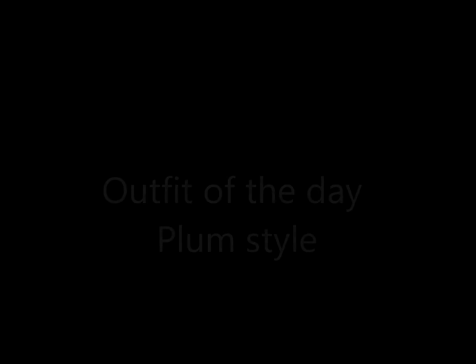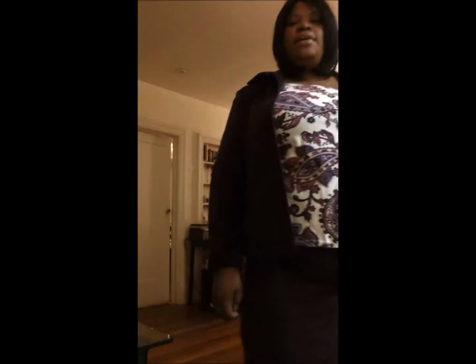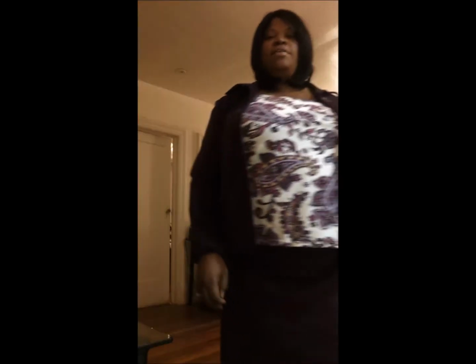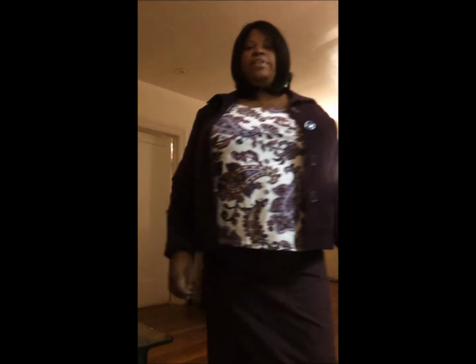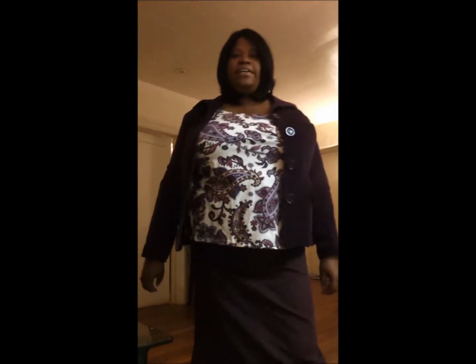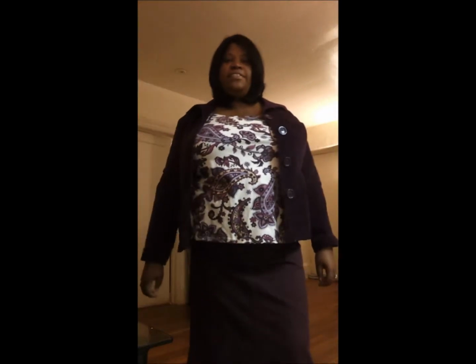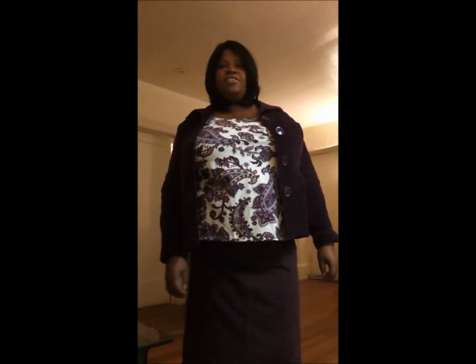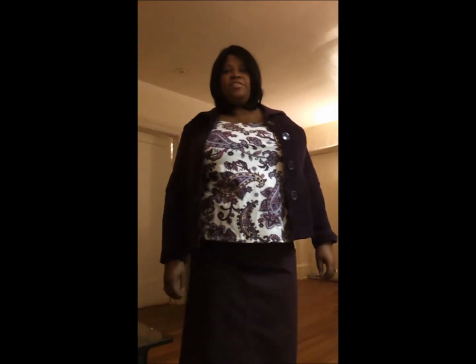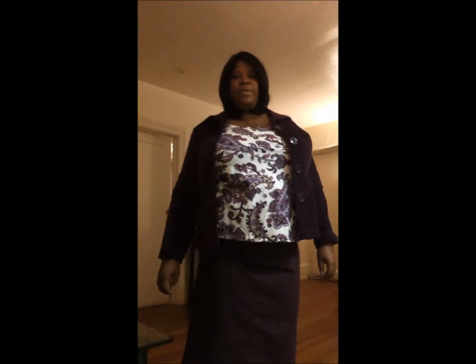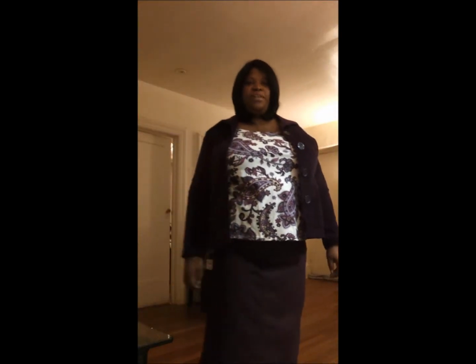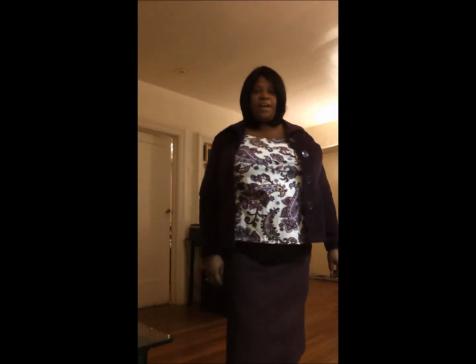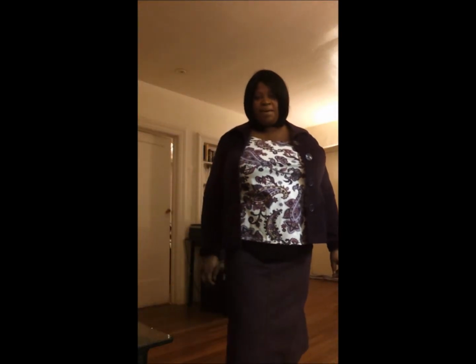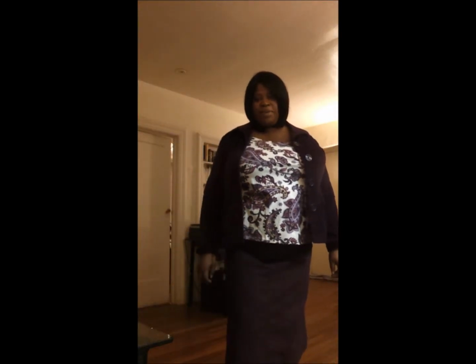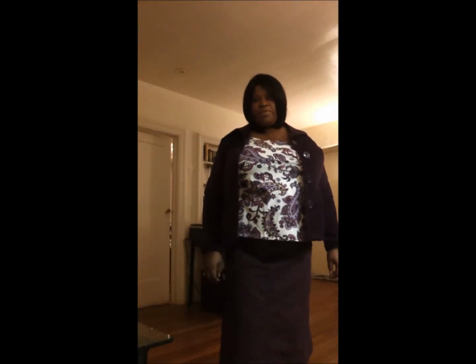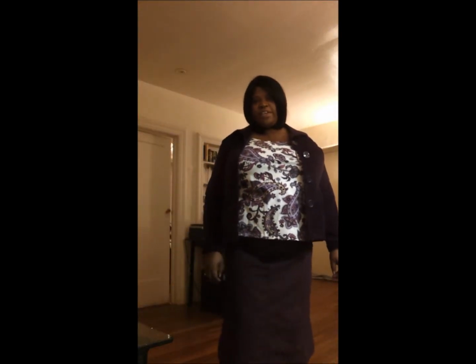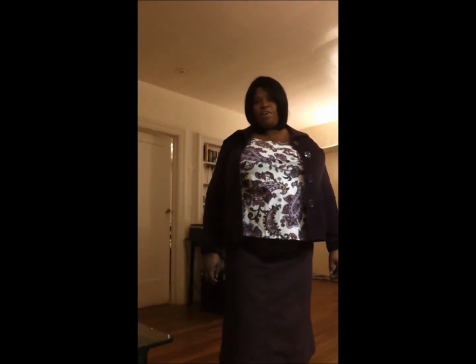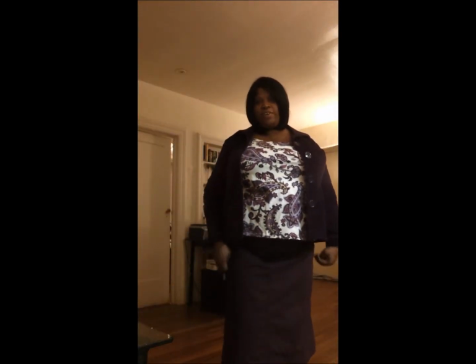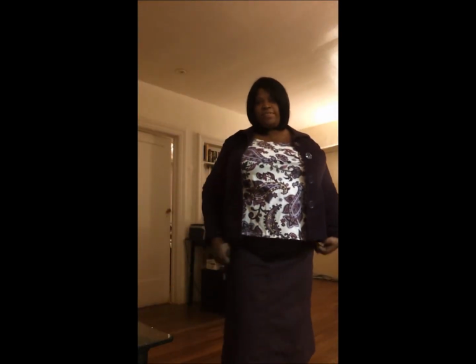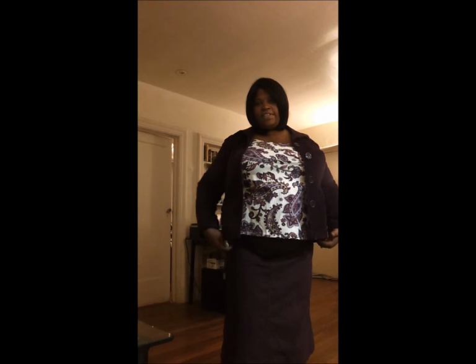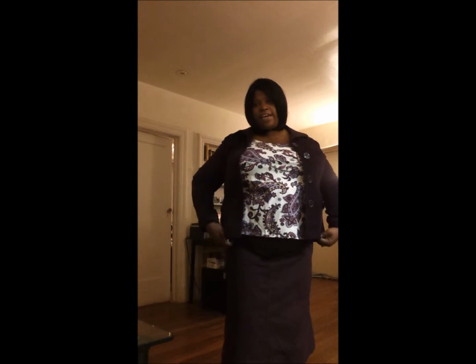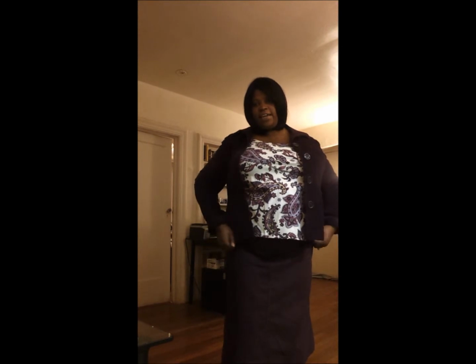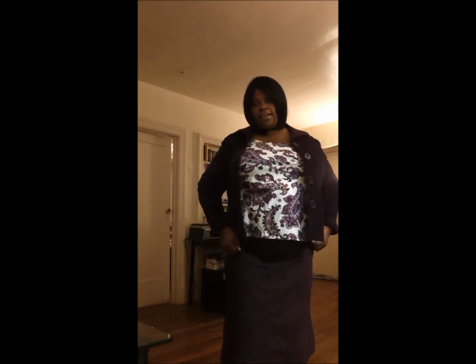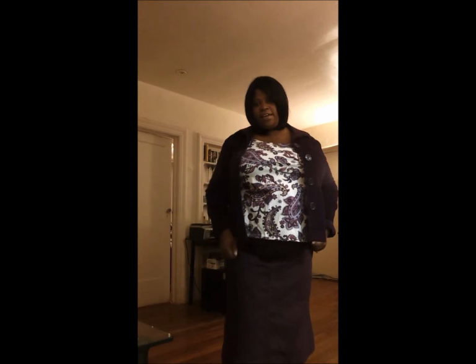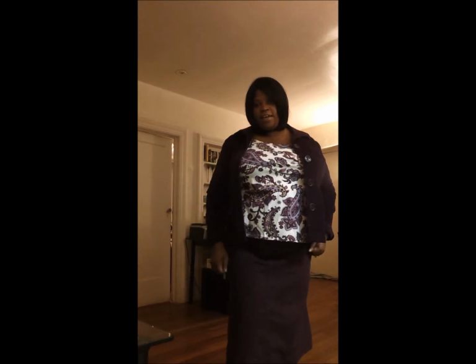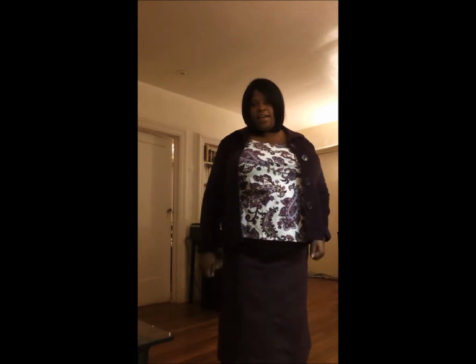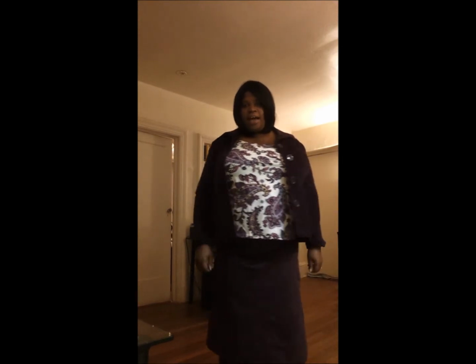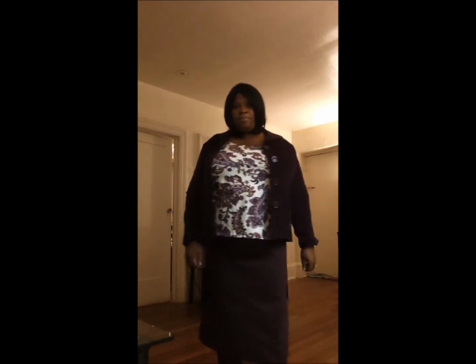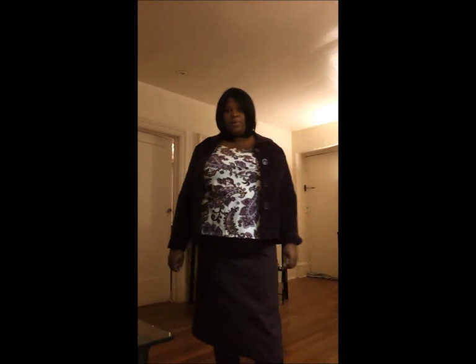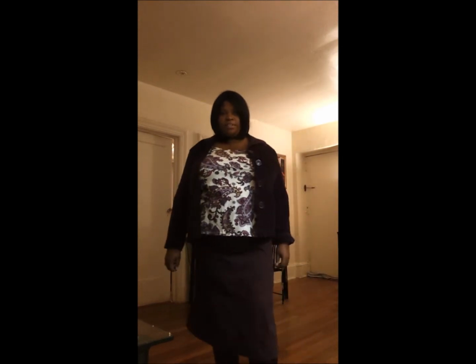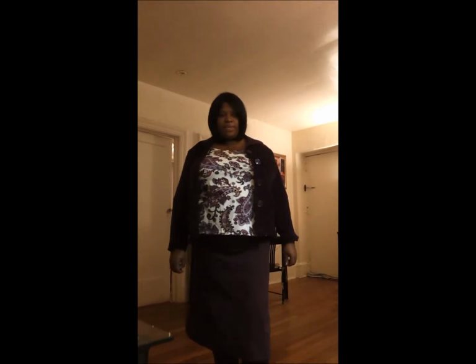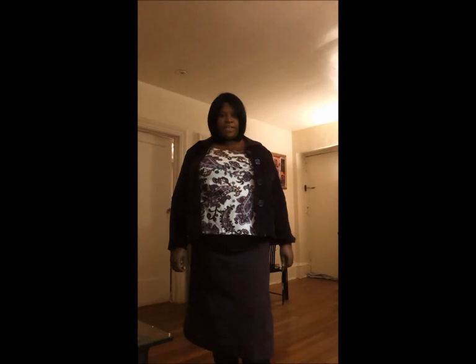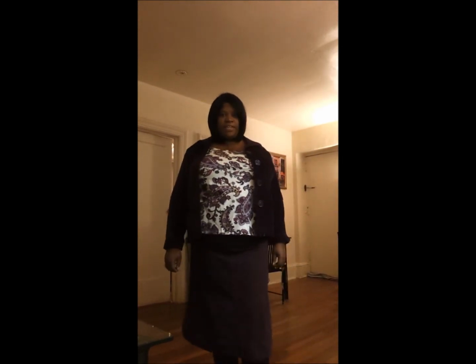Hello ladies and gentlemen. I'm here with an outfit of the day. I'm going to begin.